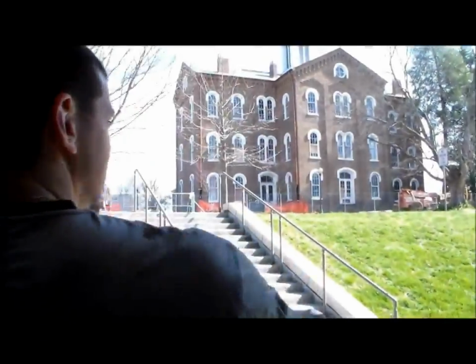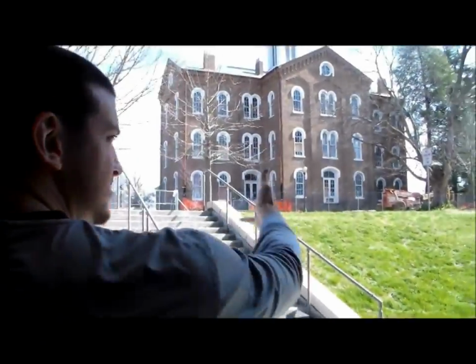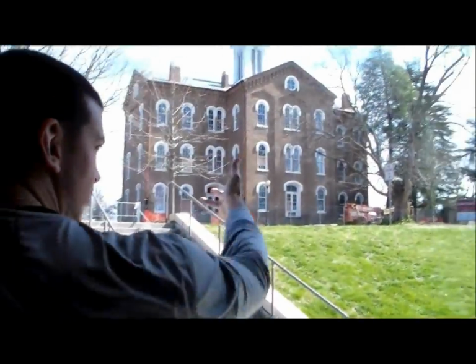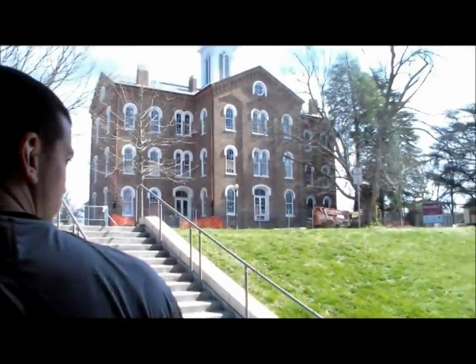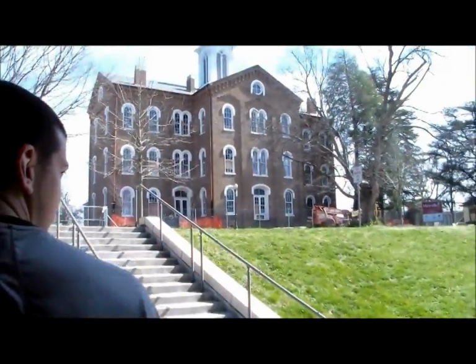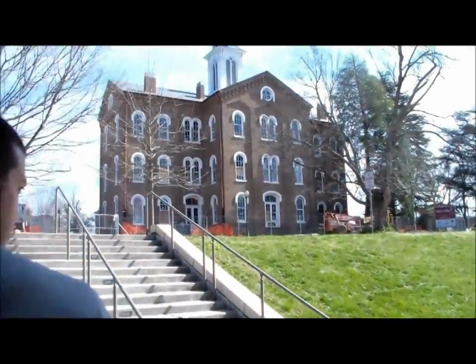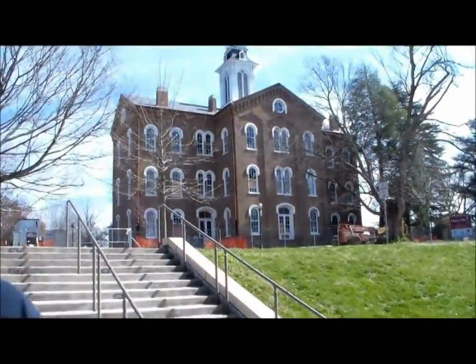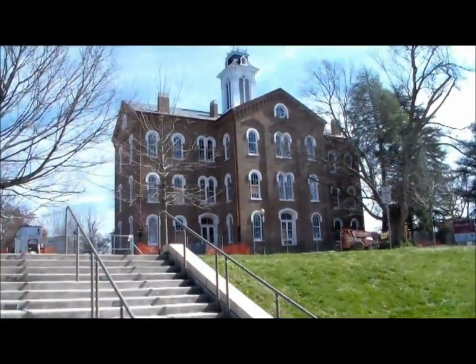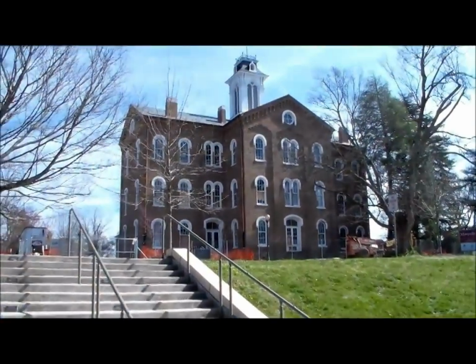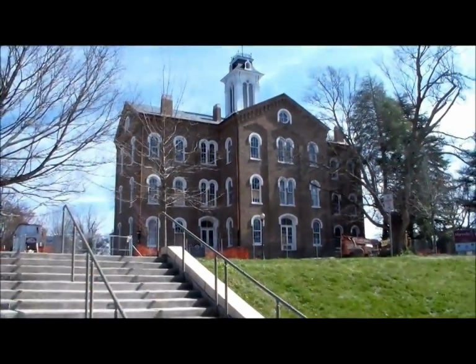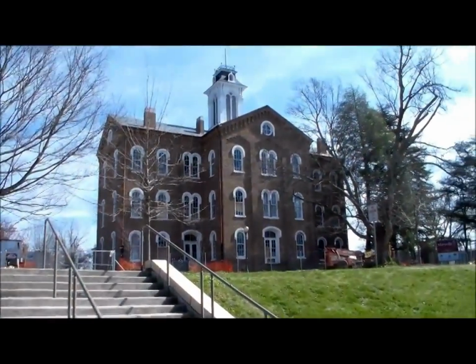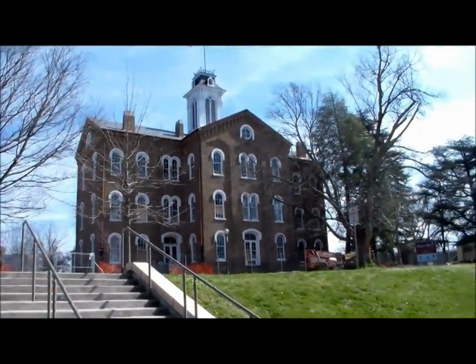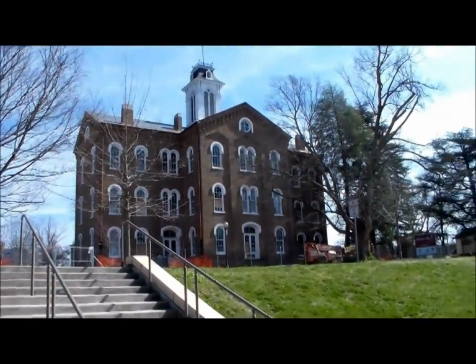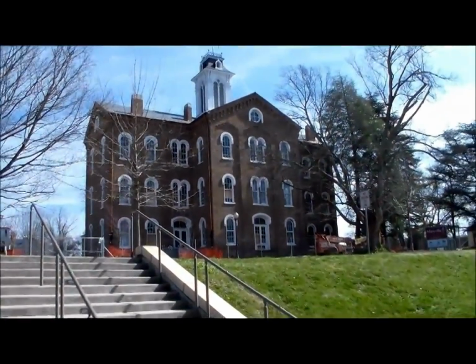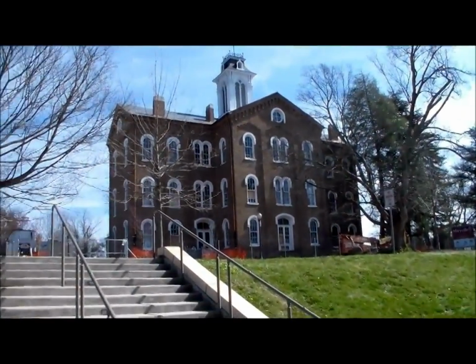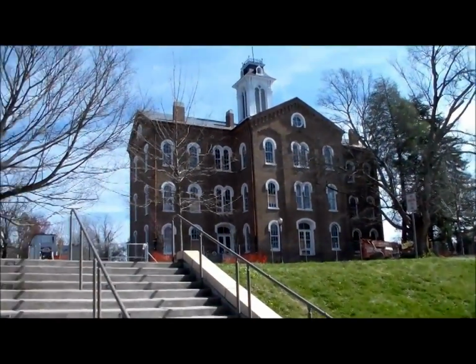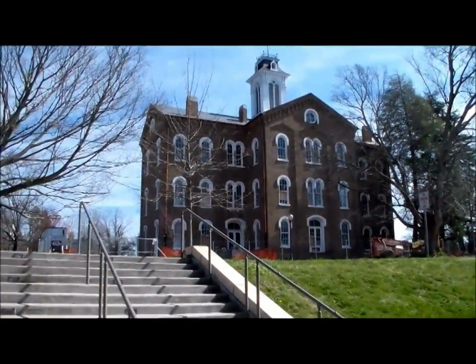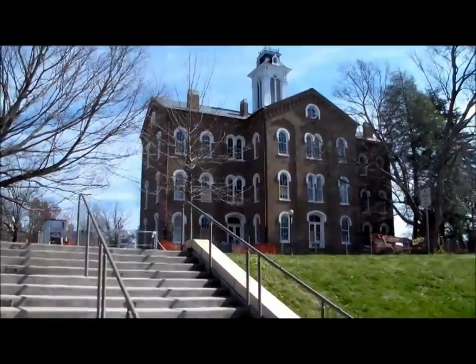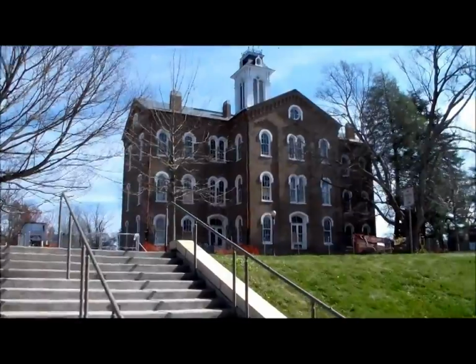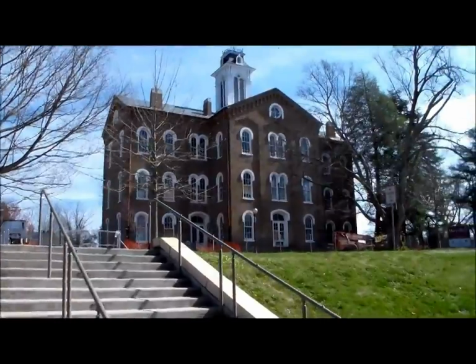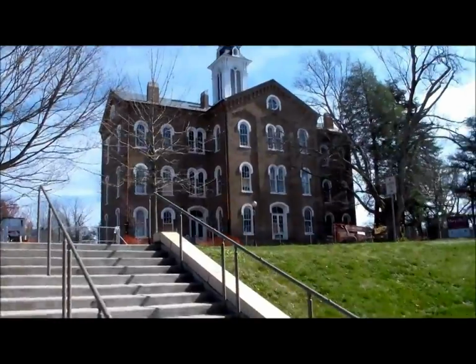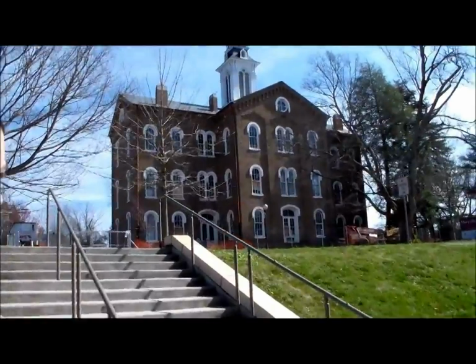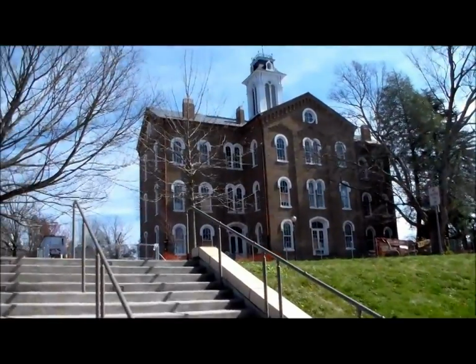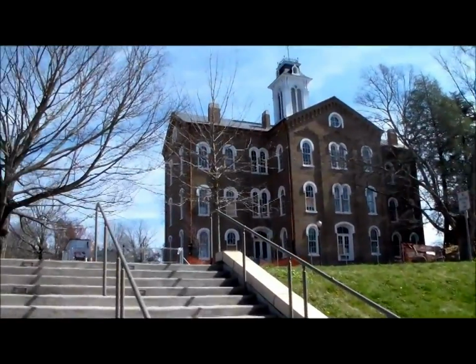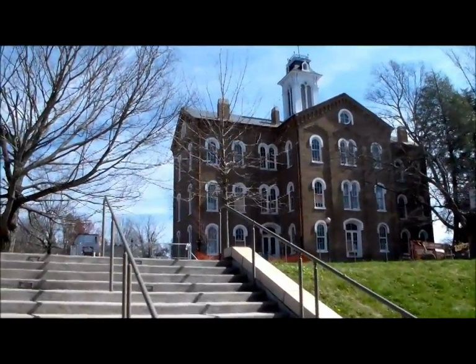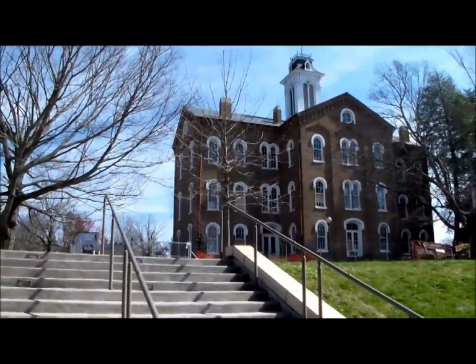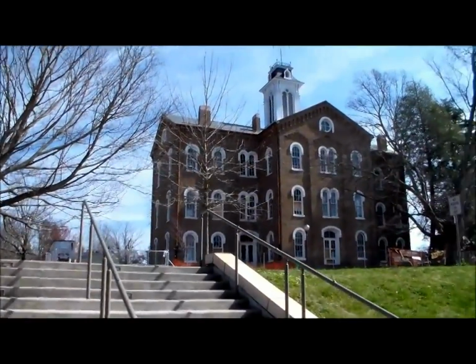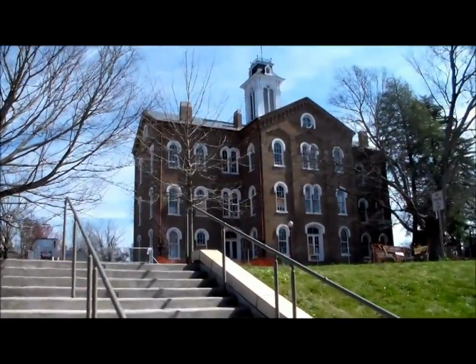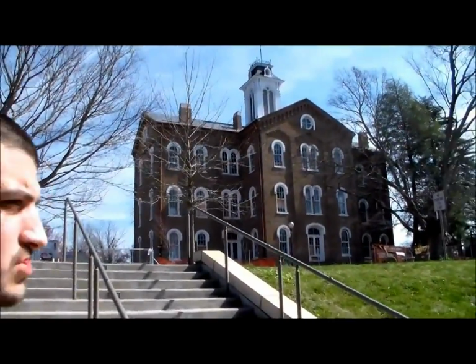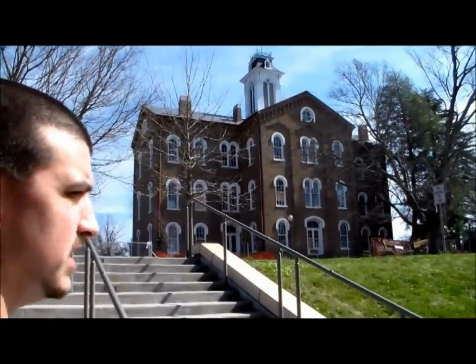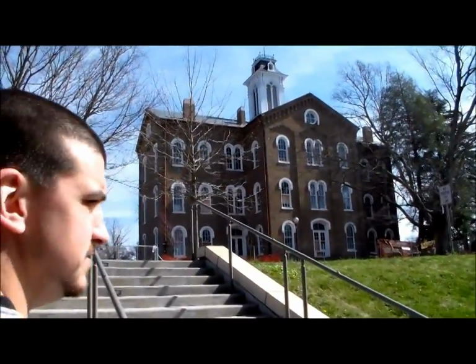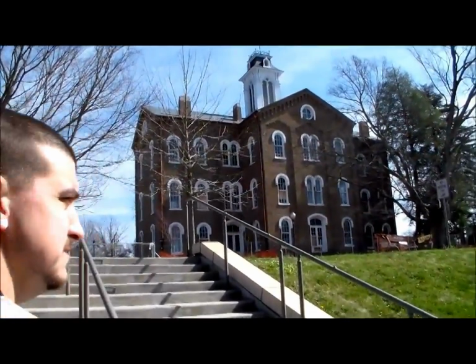Sanderson Hall right here, the oldest building on campus. As you can see, it's currently under renovation and it should be ready in 2015.